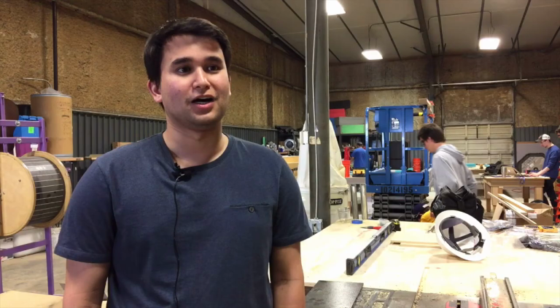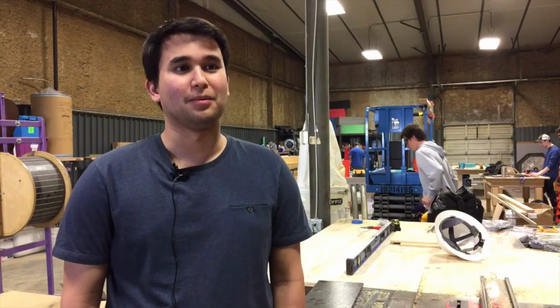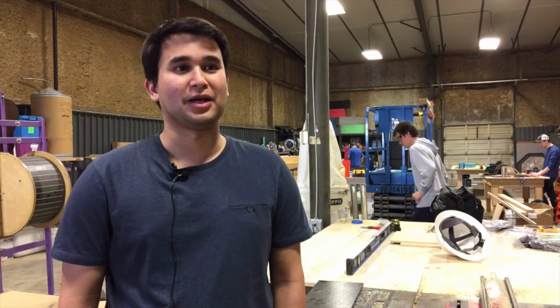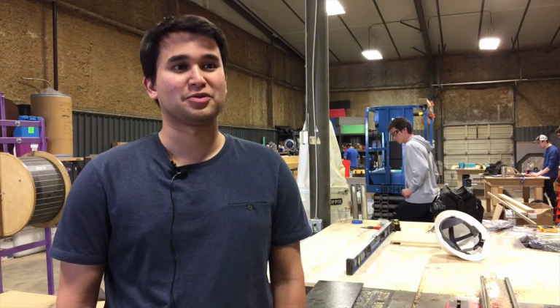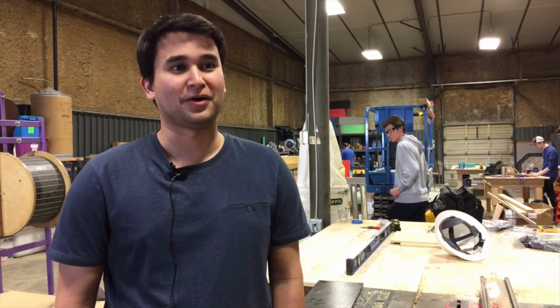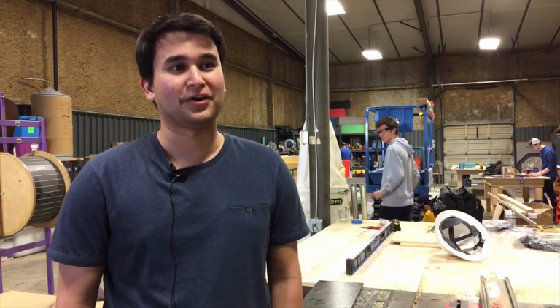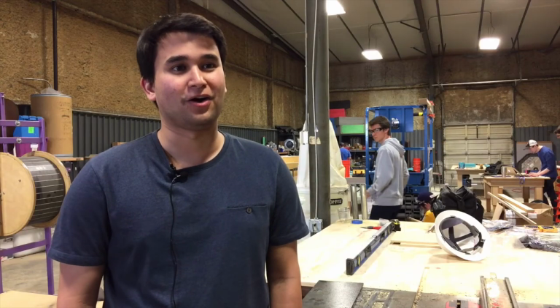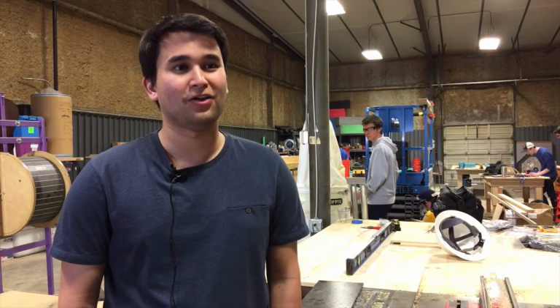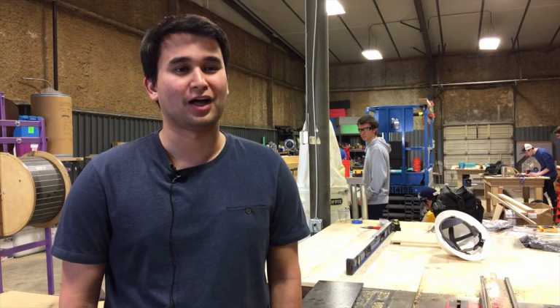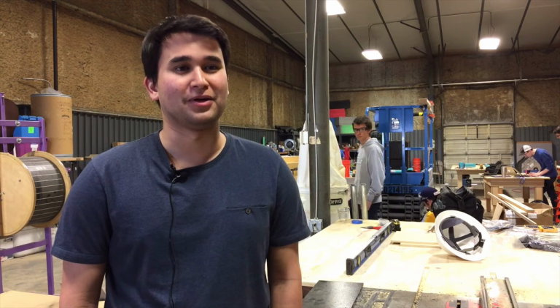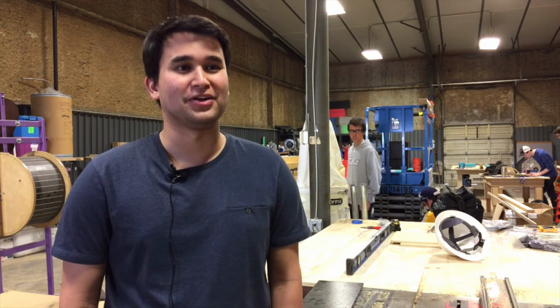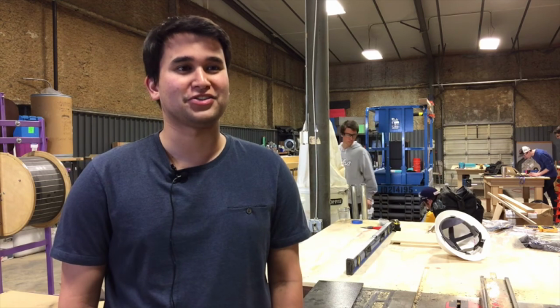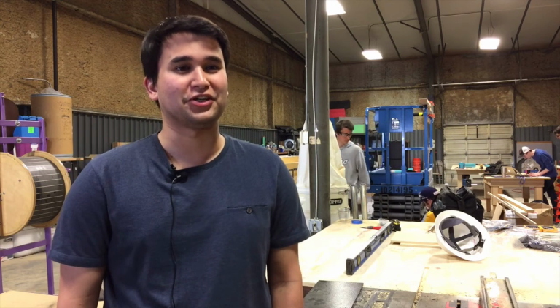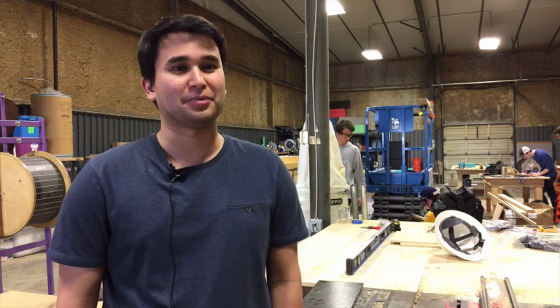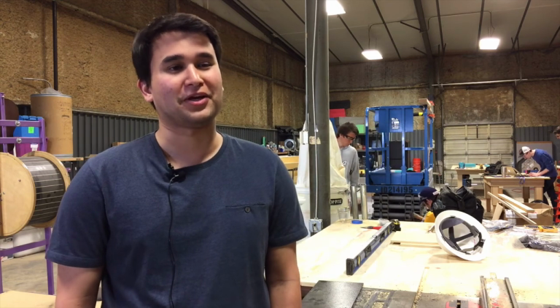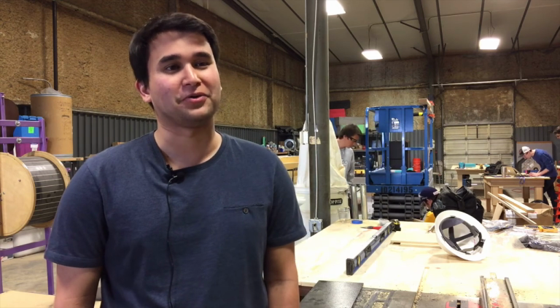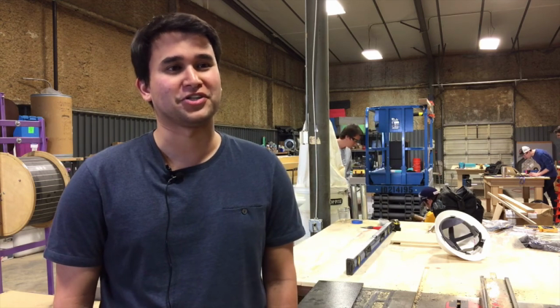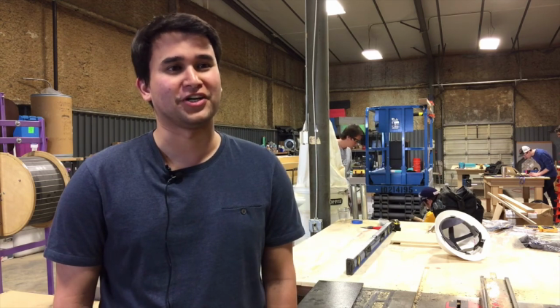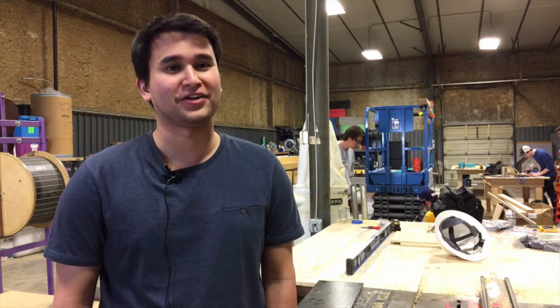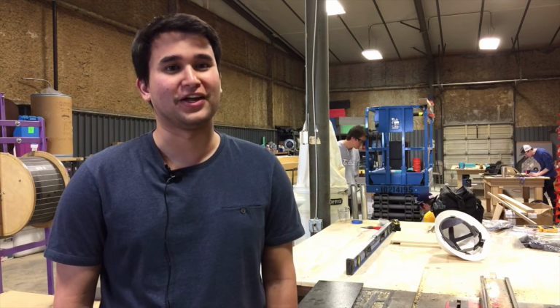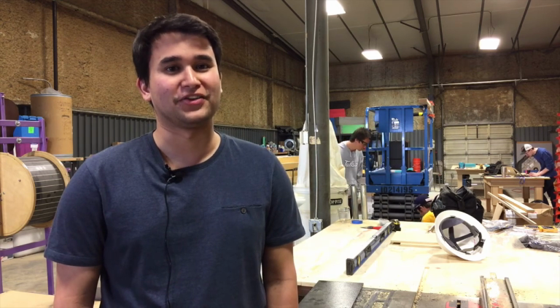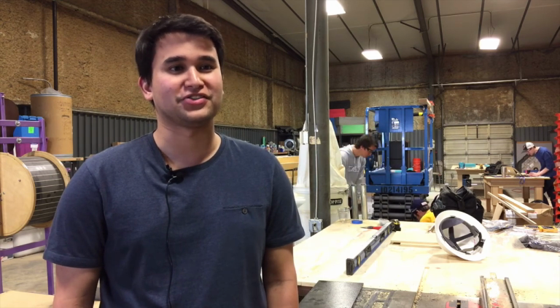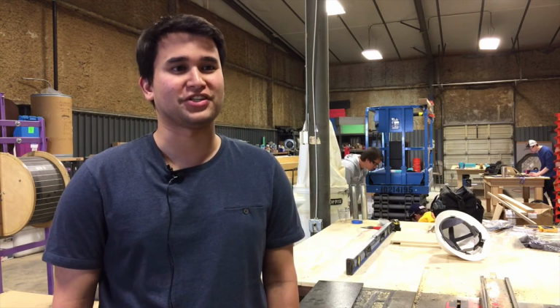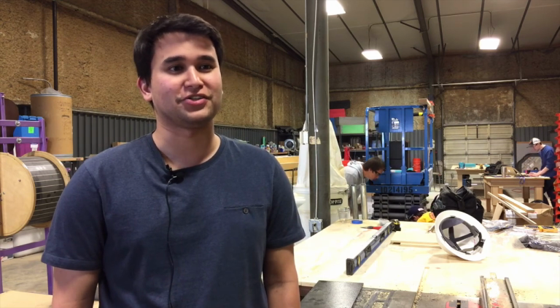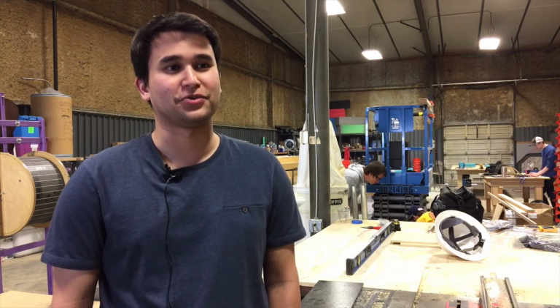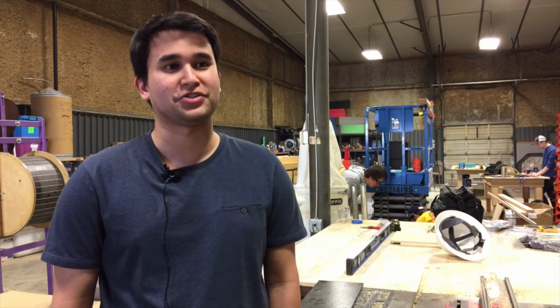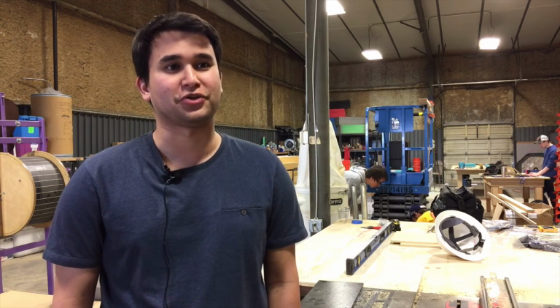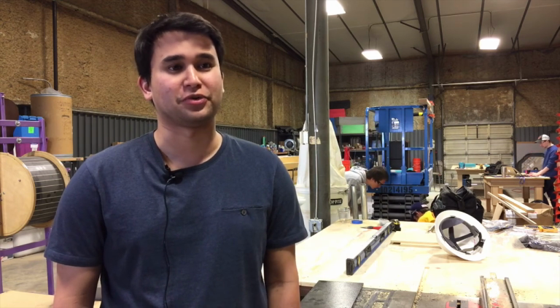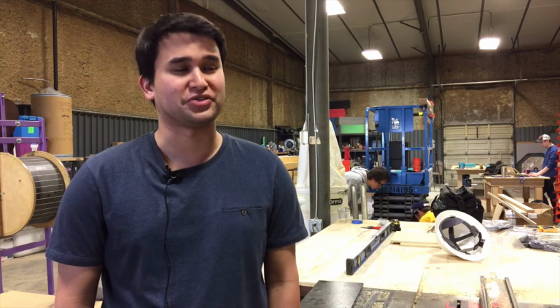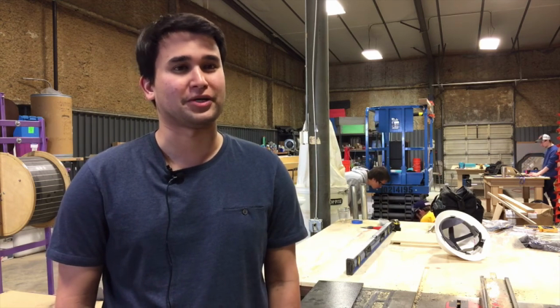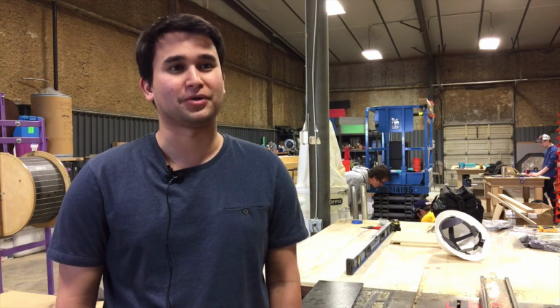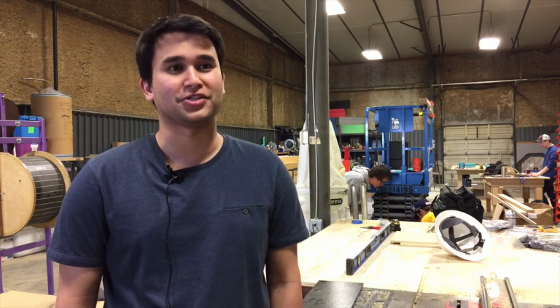My name is Brian Hall. I'm a senior mechanical engineer and this is the Tulsa Children's Museum project.